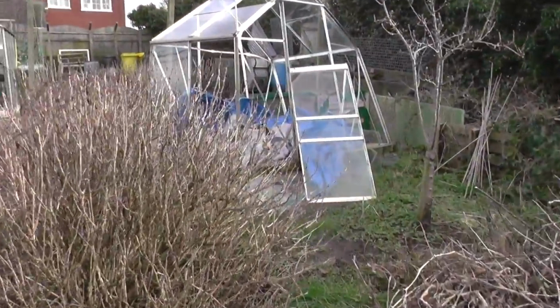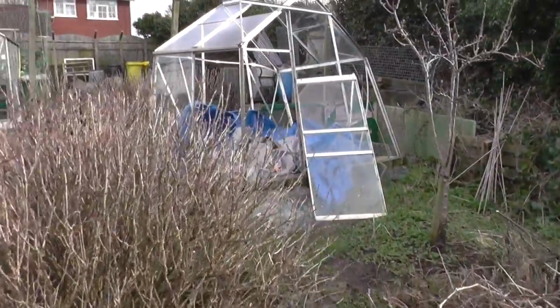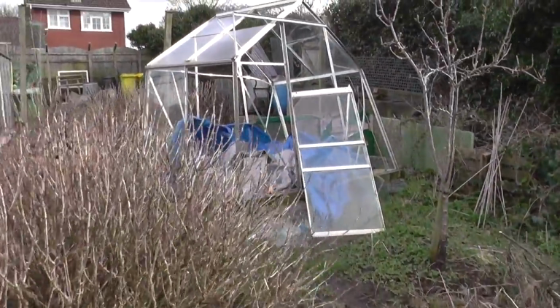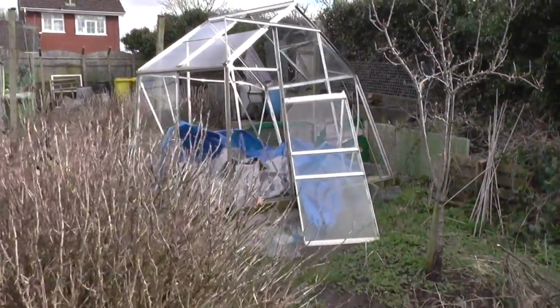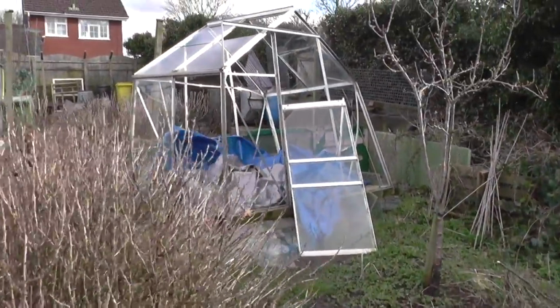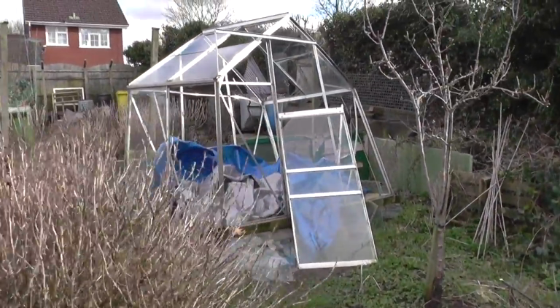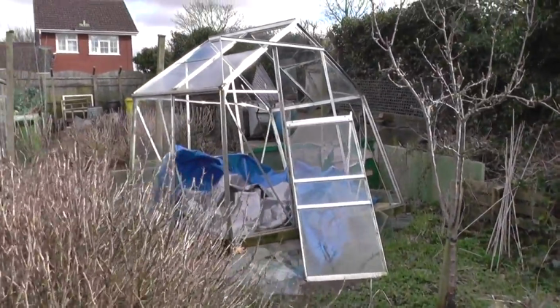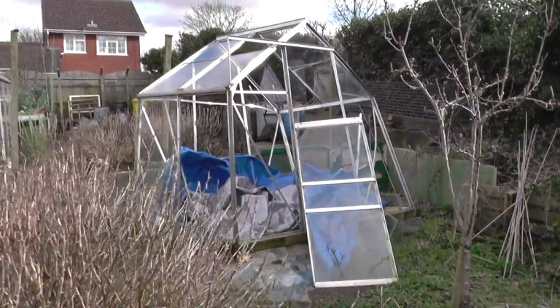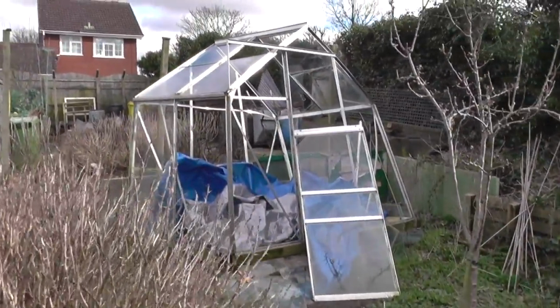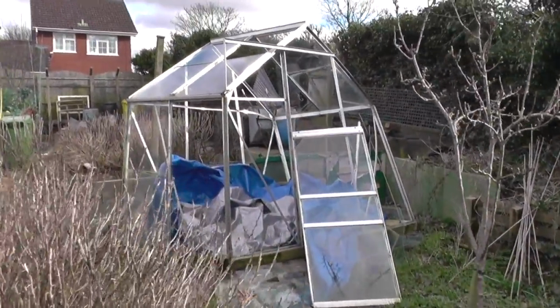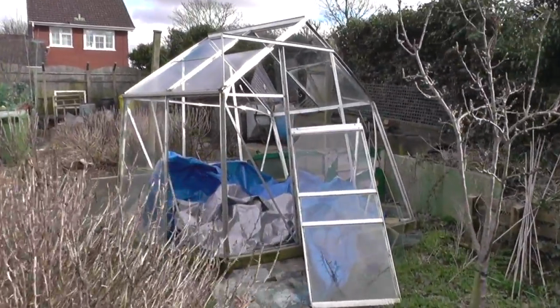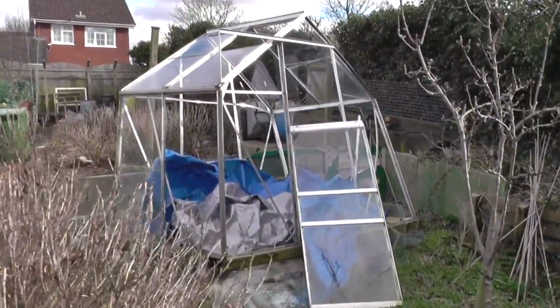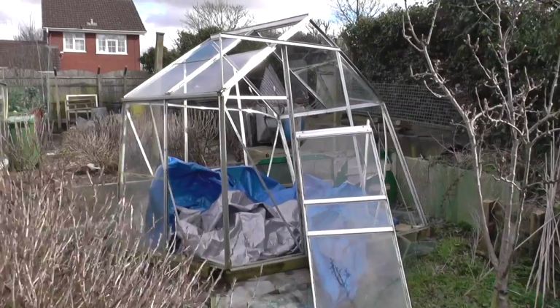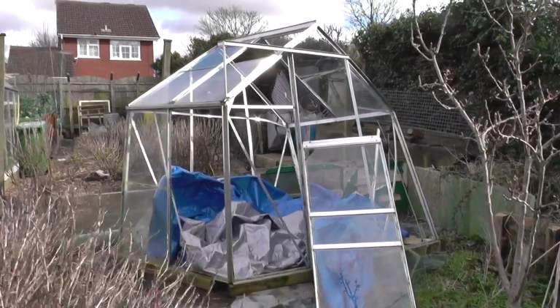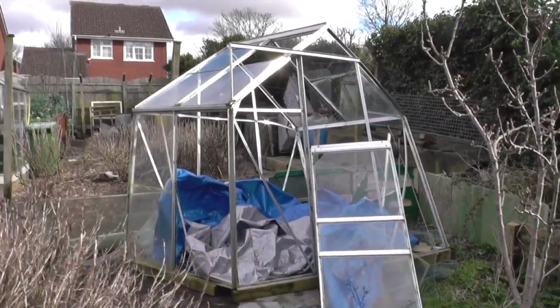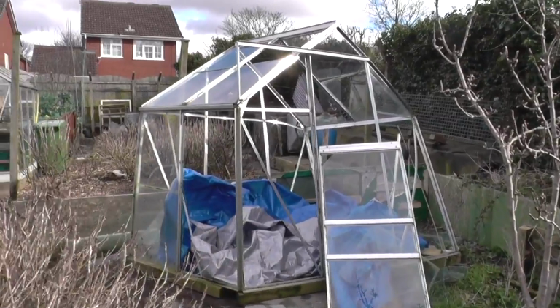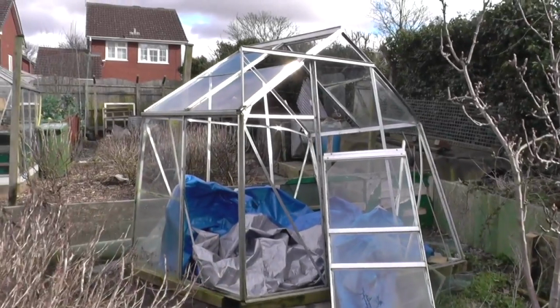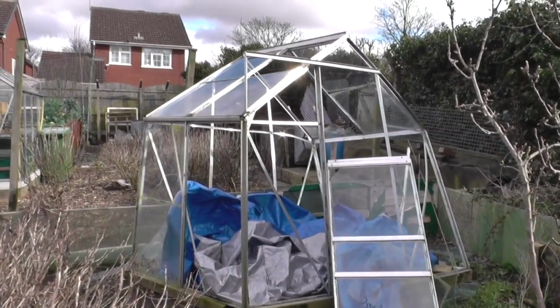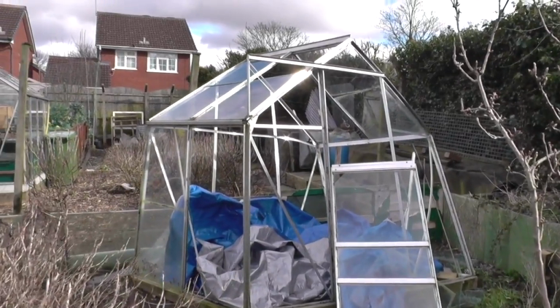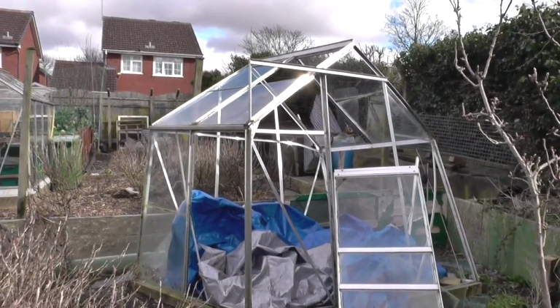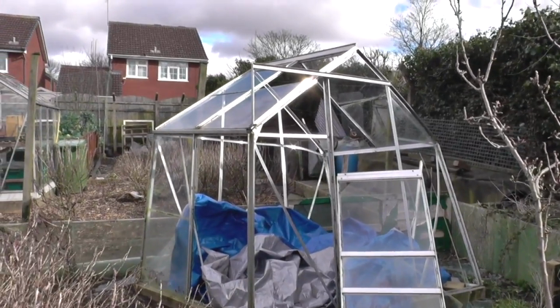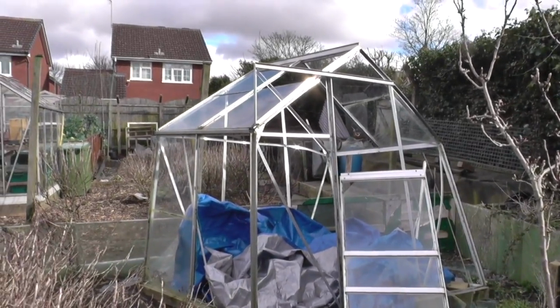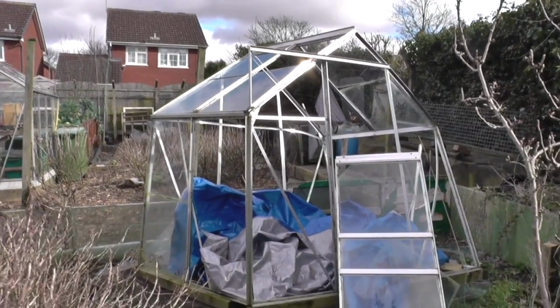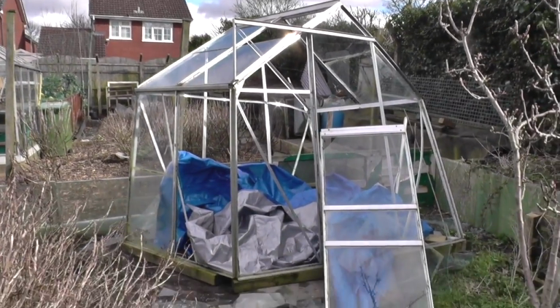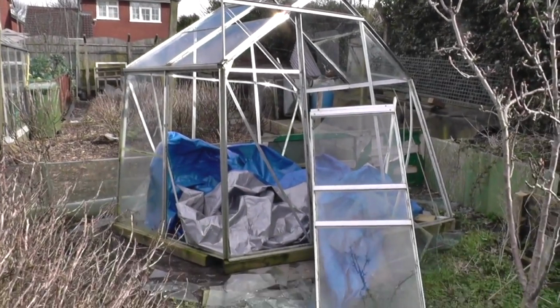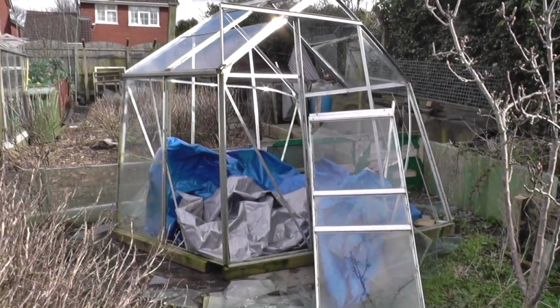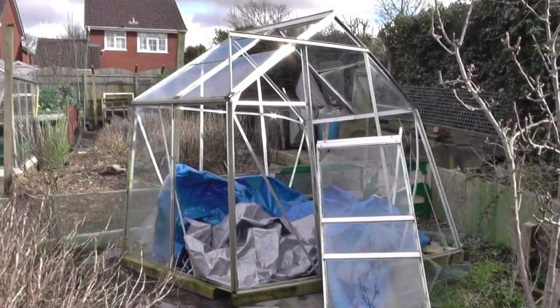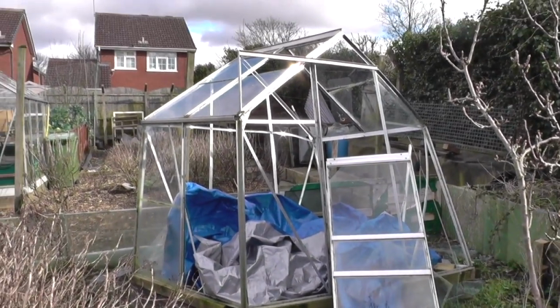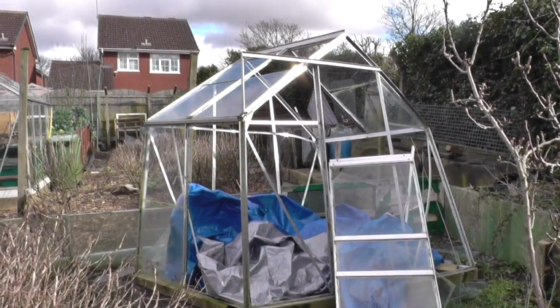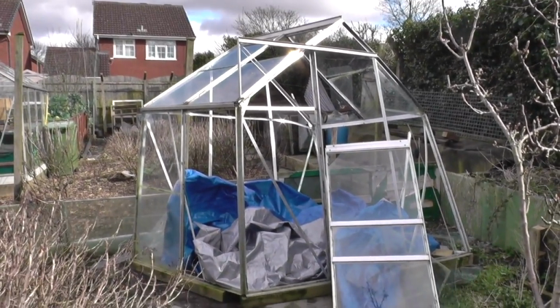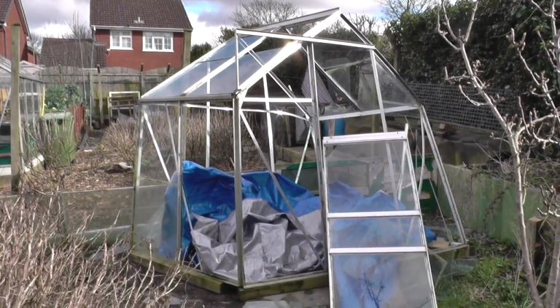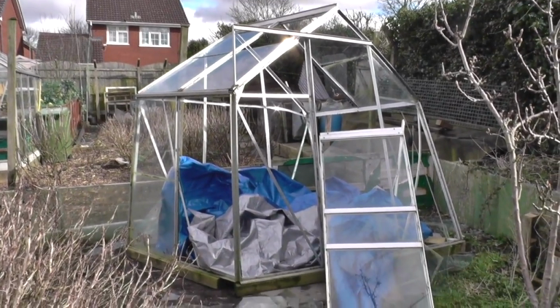This looks to be the worst victim of the storm. As you can see, it's devastated the greenhouse.